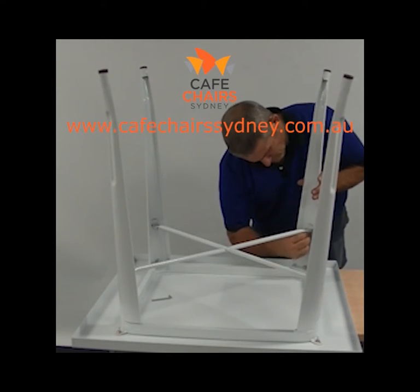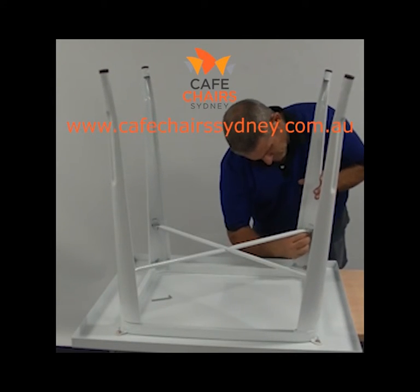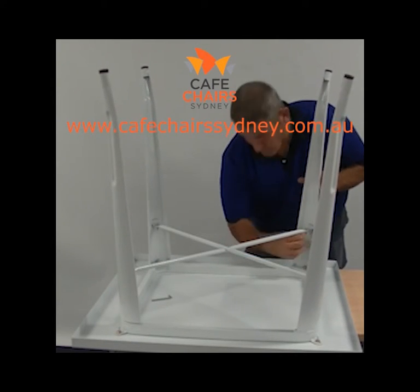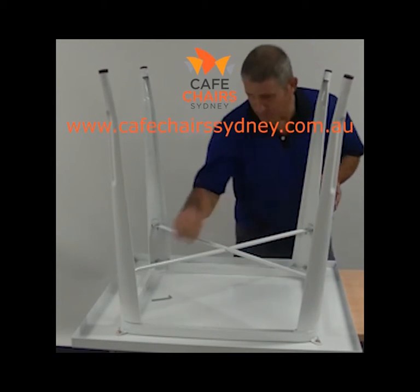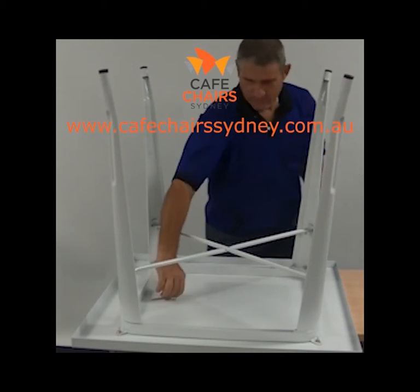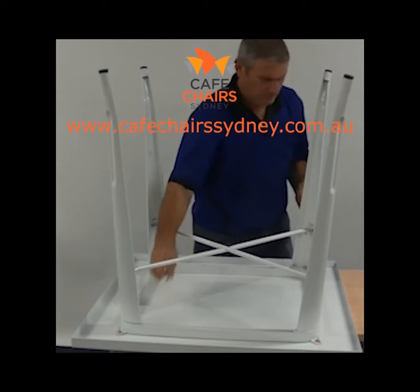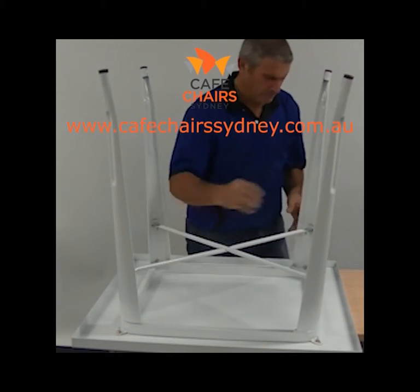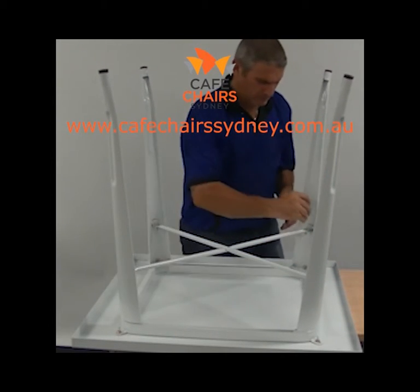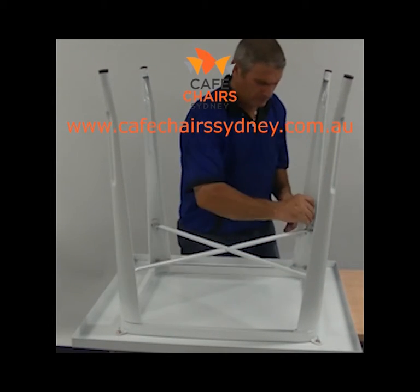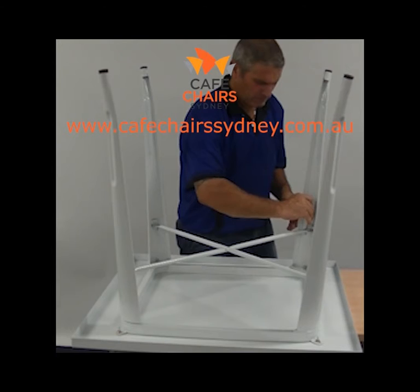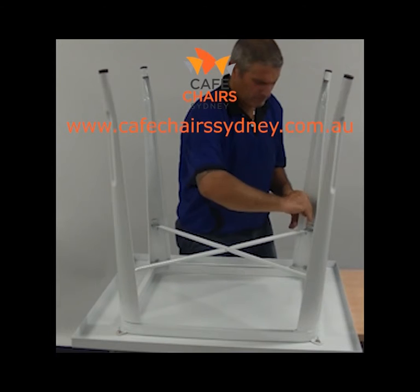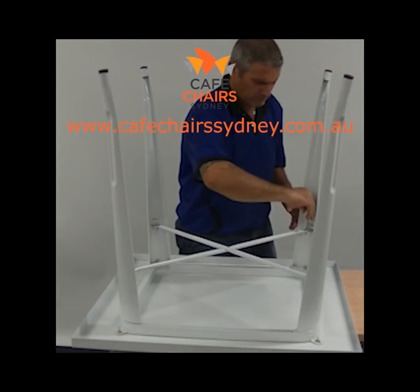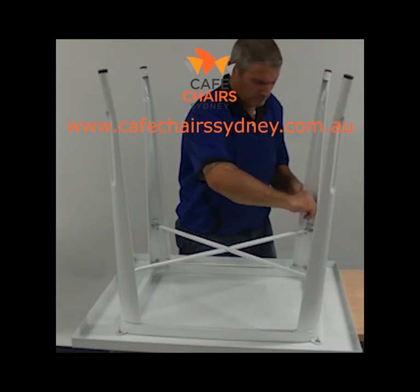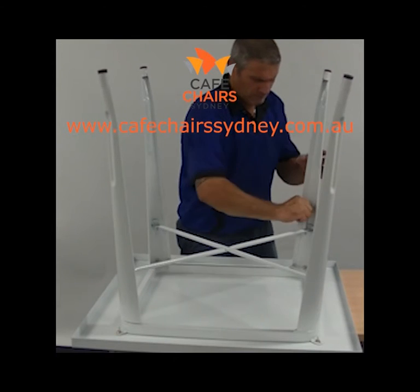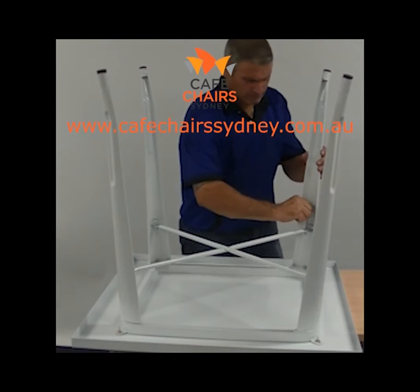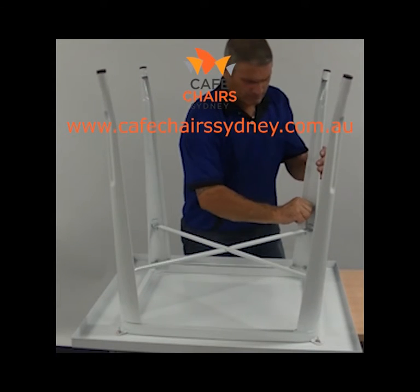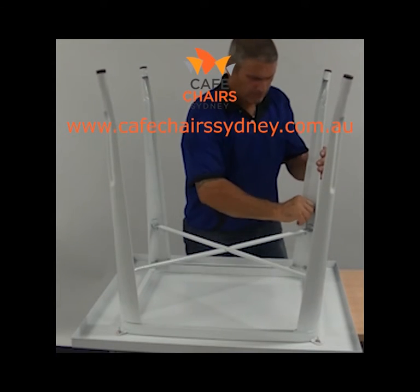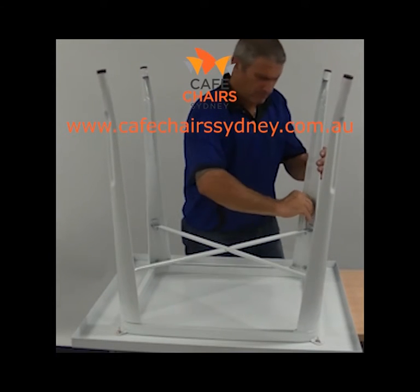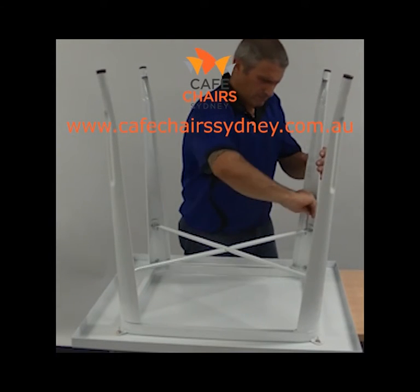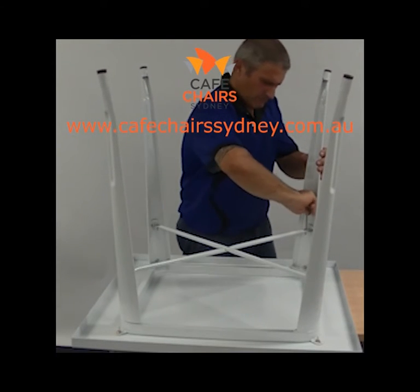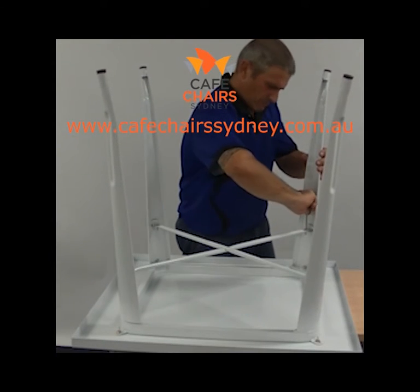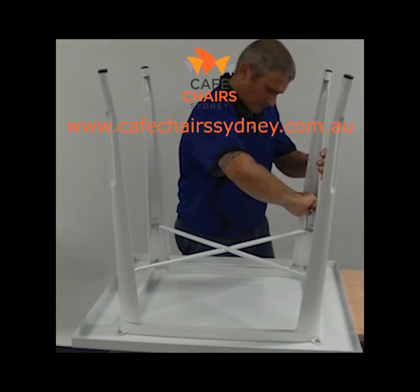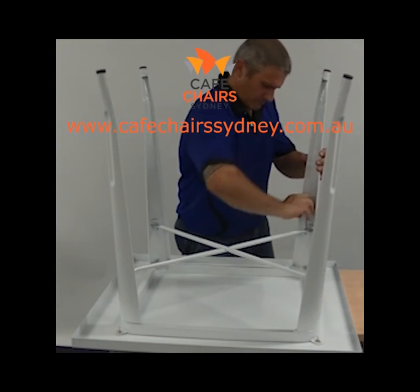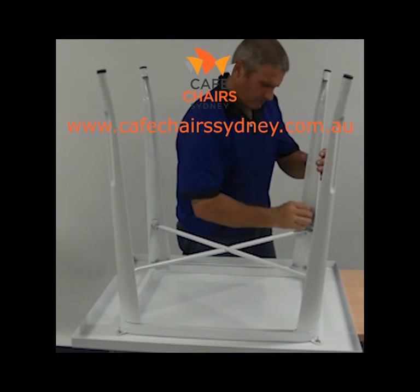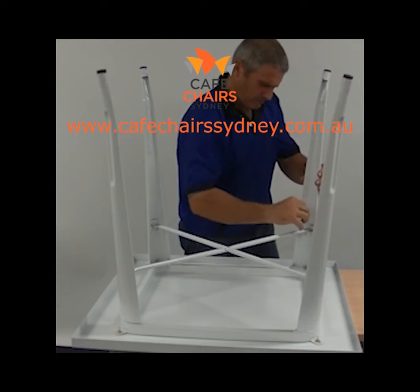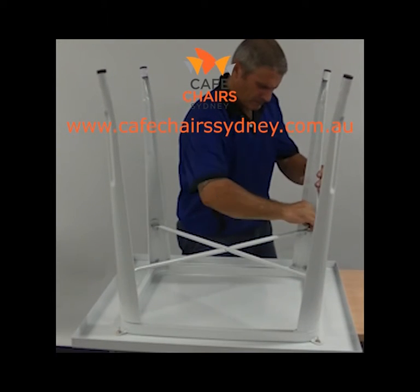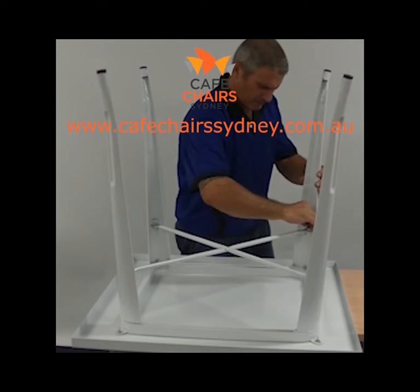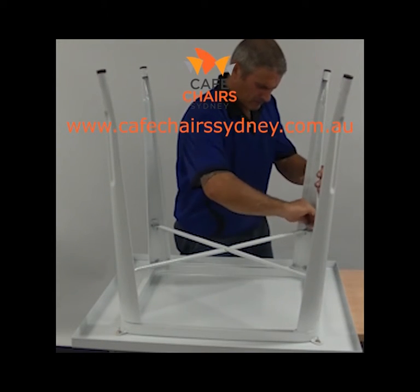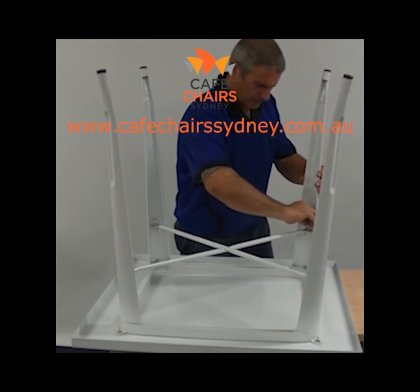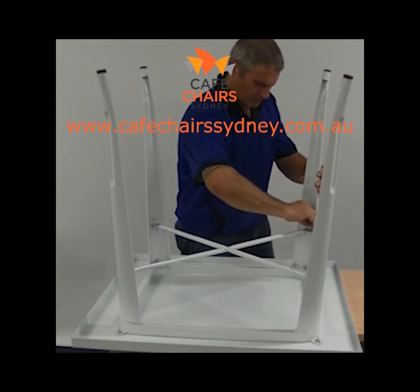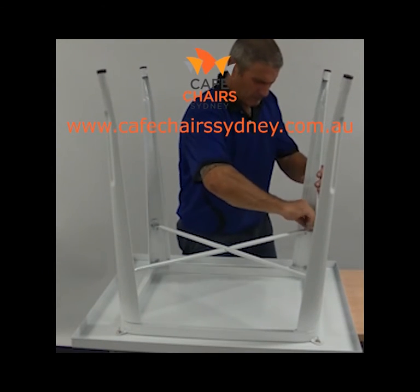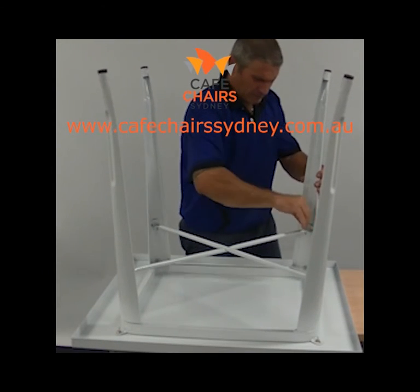Step four: once all arms of the cross section are attached, tighten the screws completely.